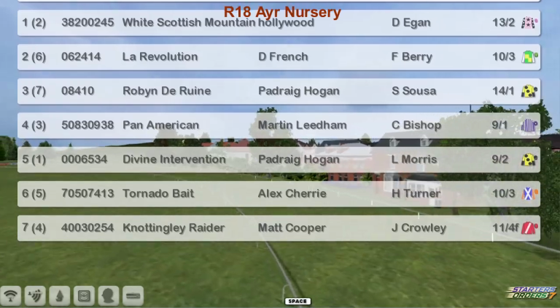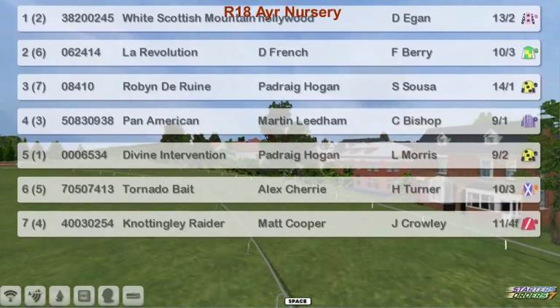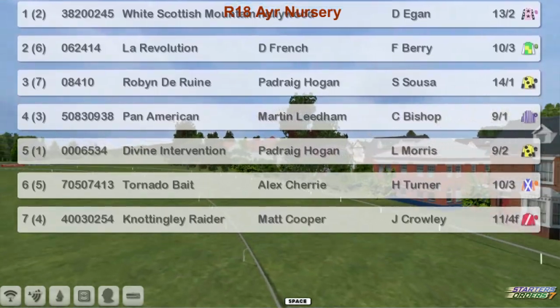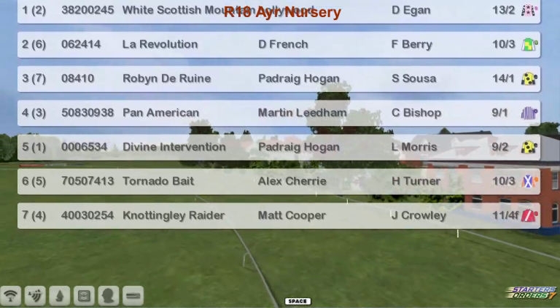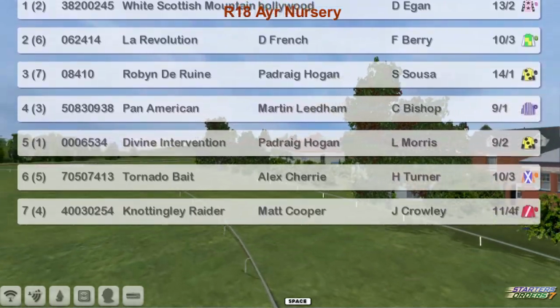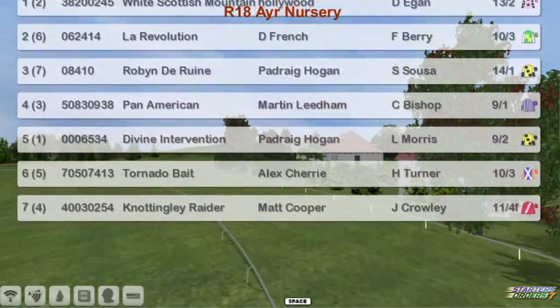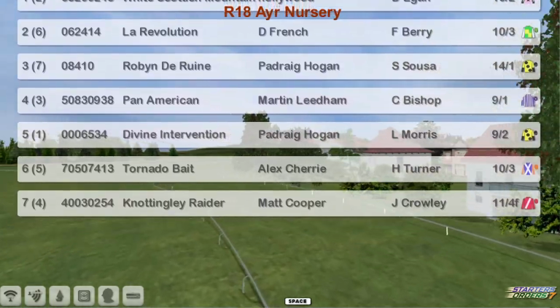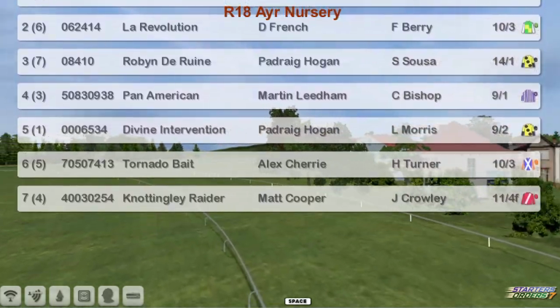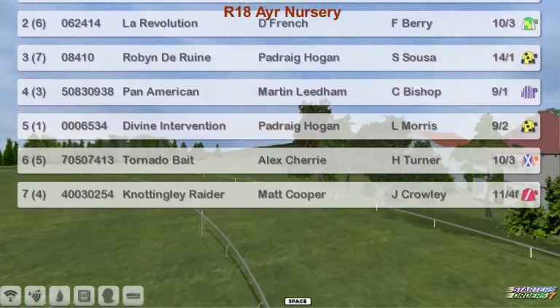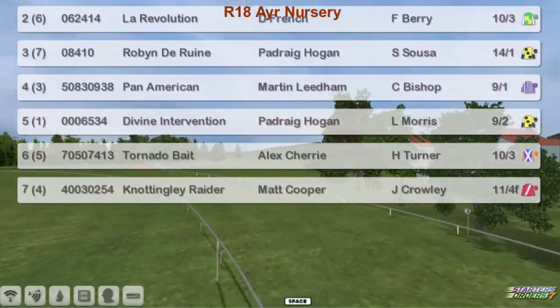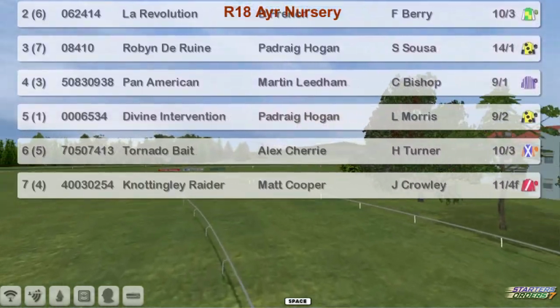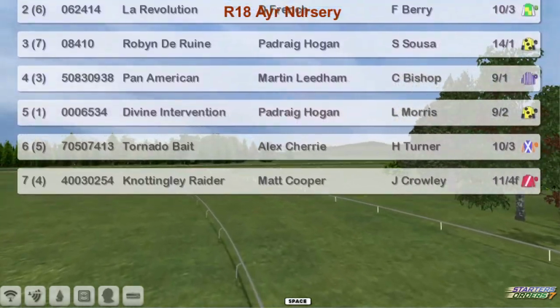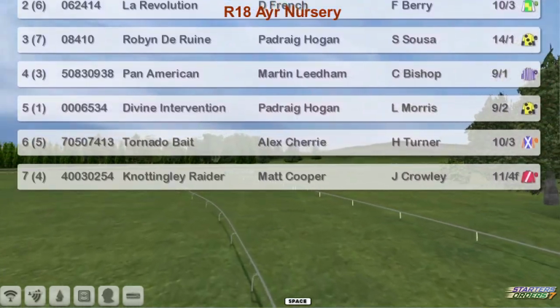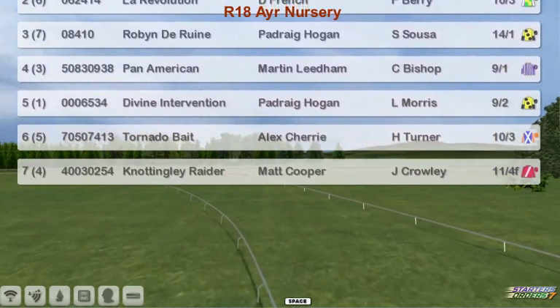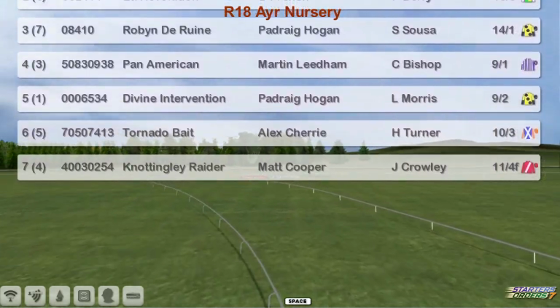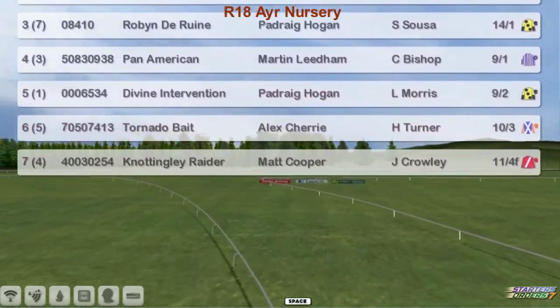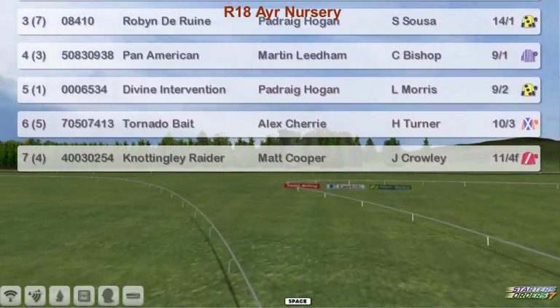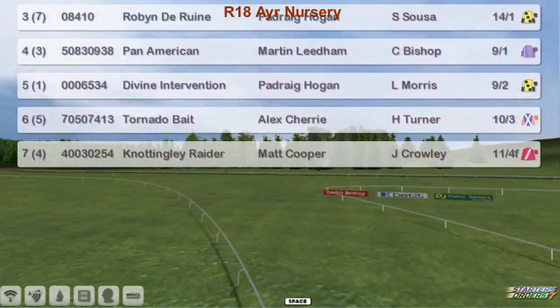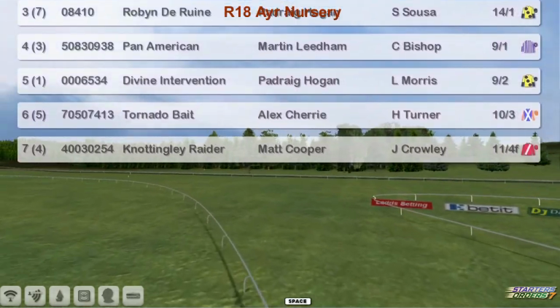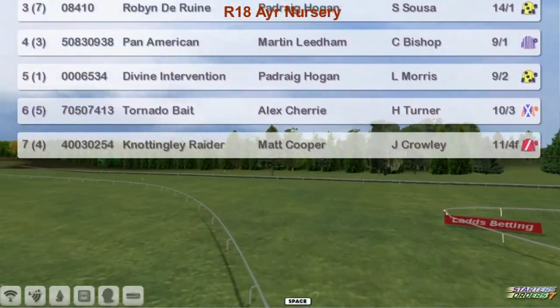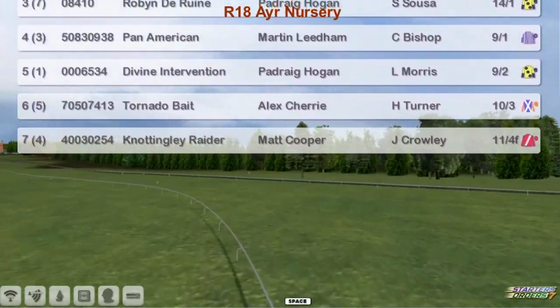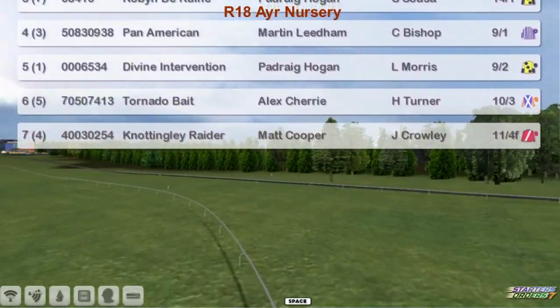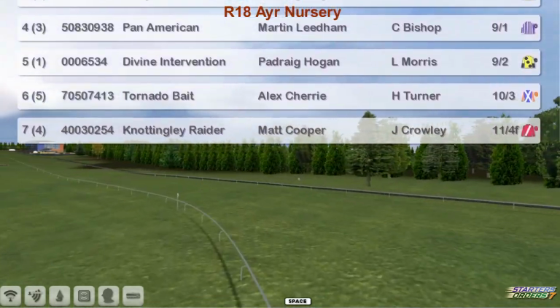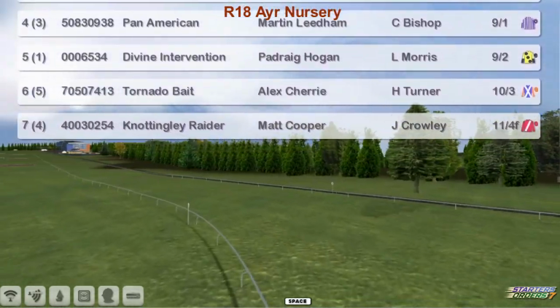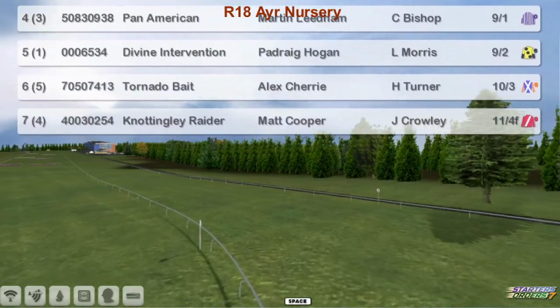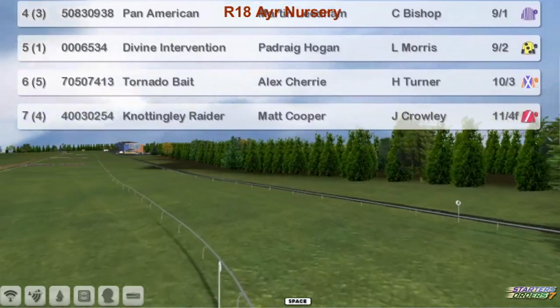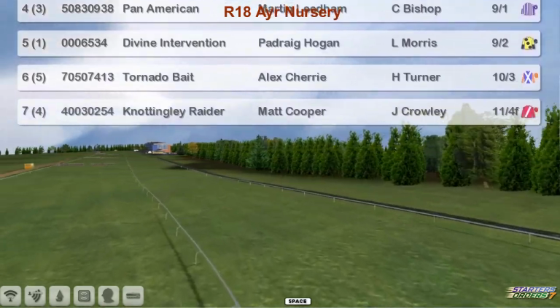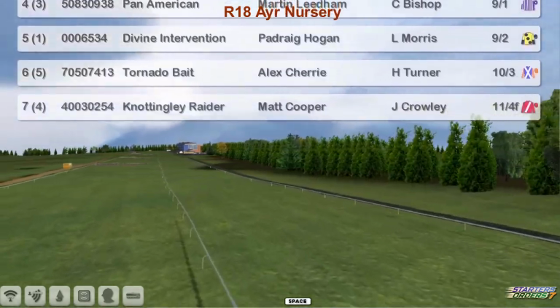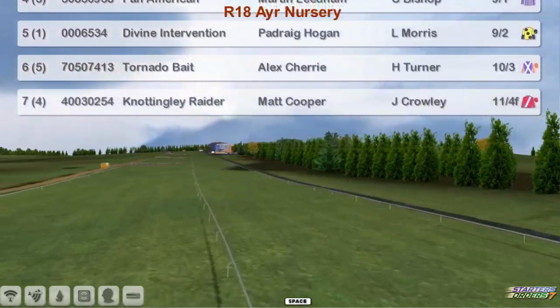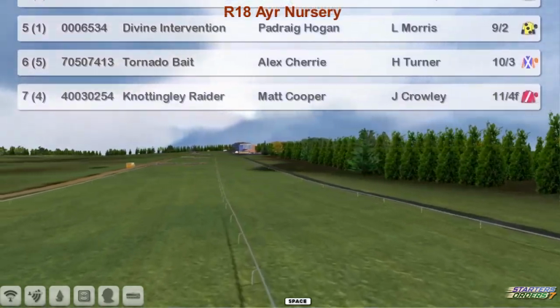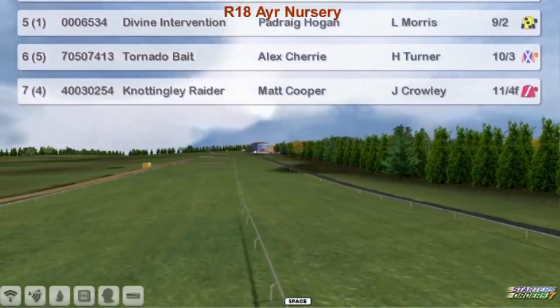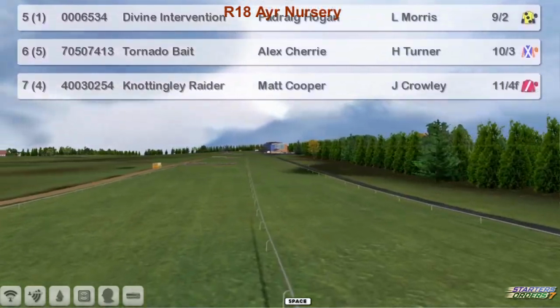Pan American, Martellinum. Divine Intervention for Padraig Hogan. Tornado Bait, Alex Cherry, and Nottingley Raider for Matt Cooper.